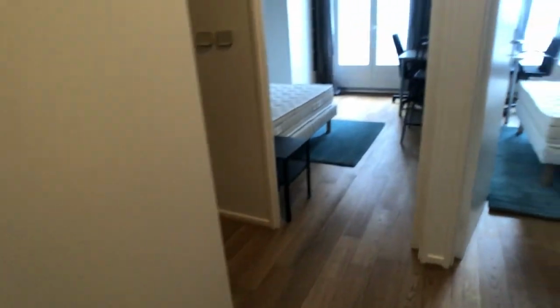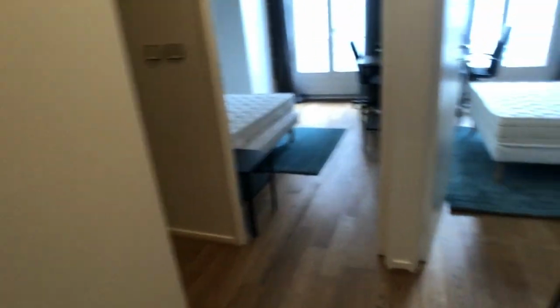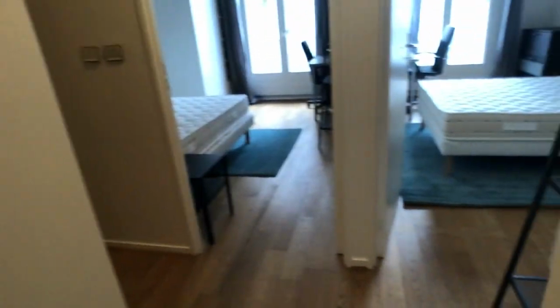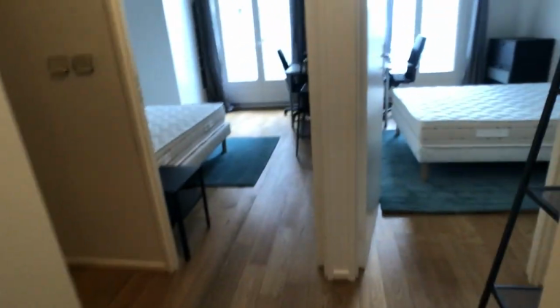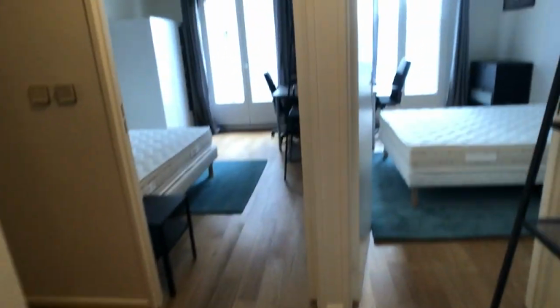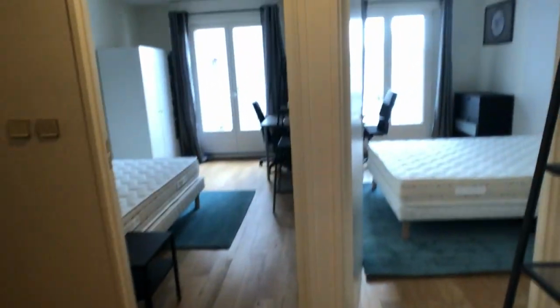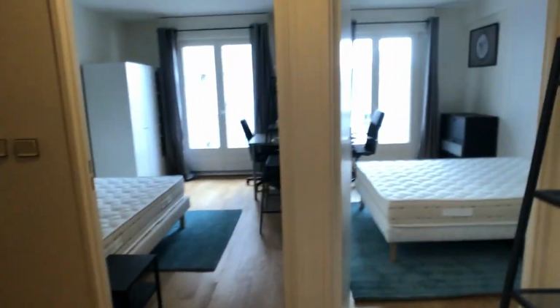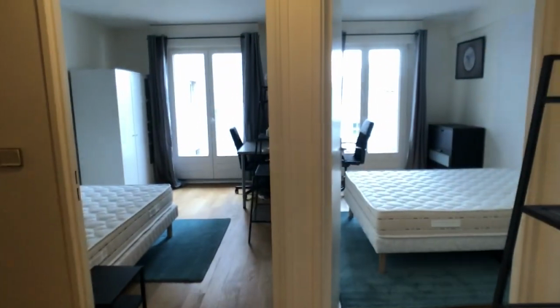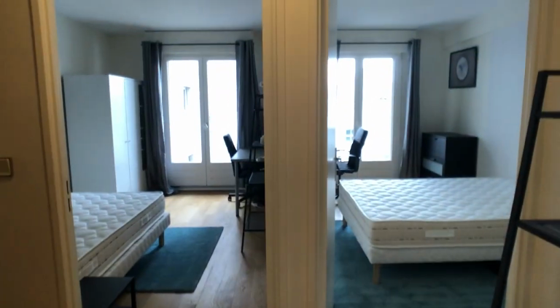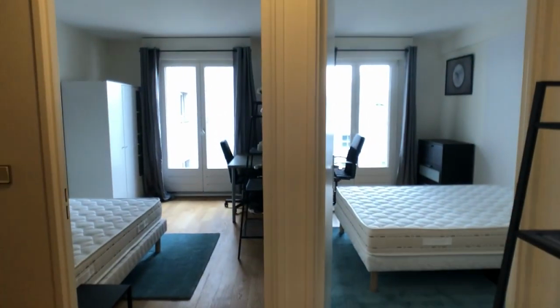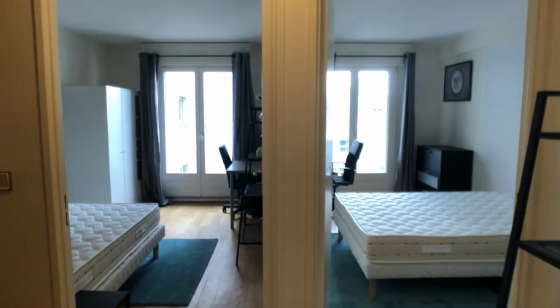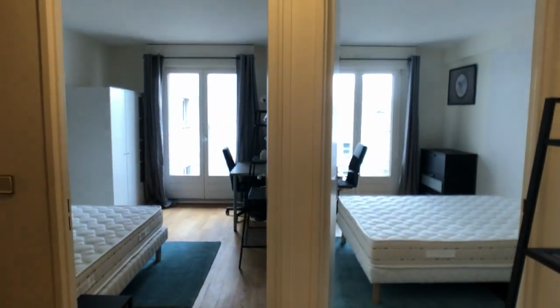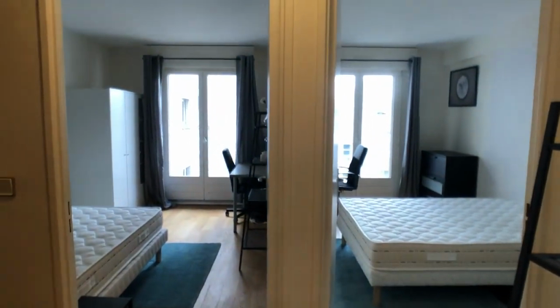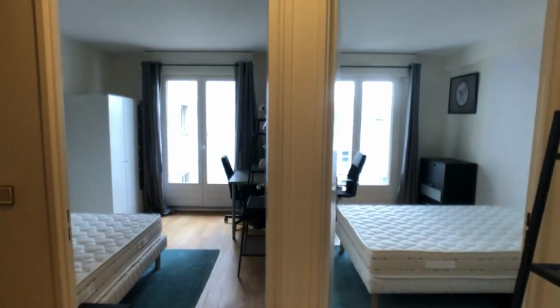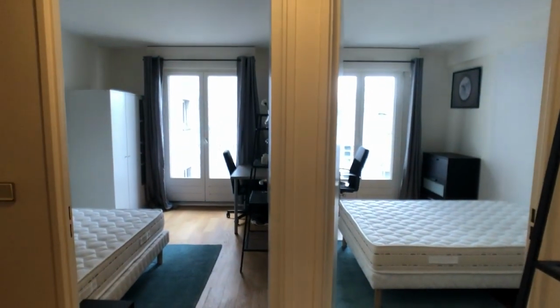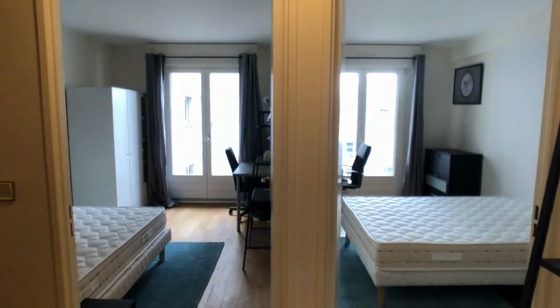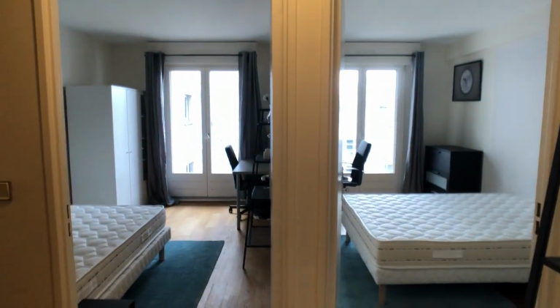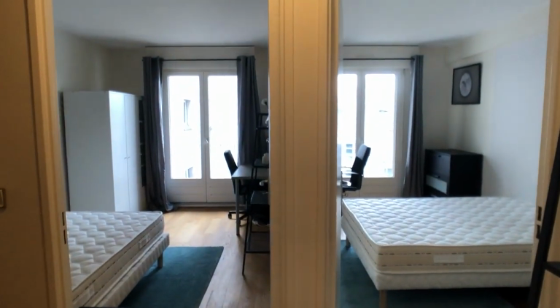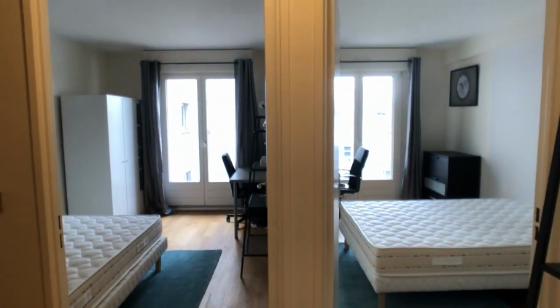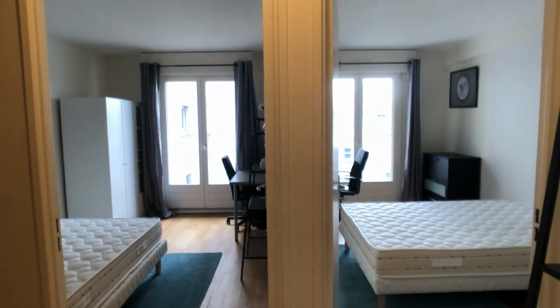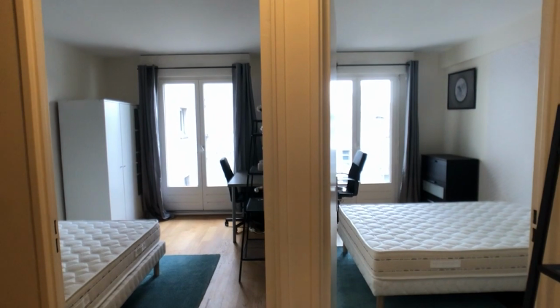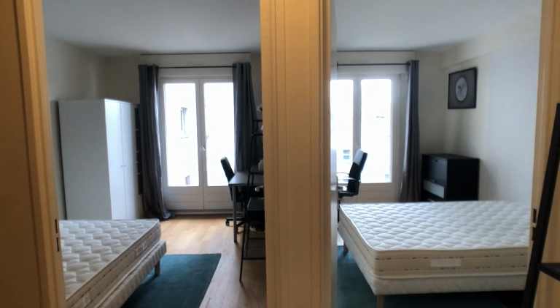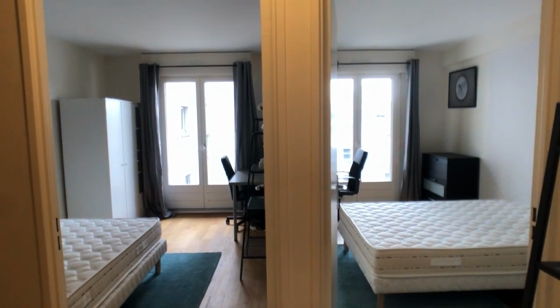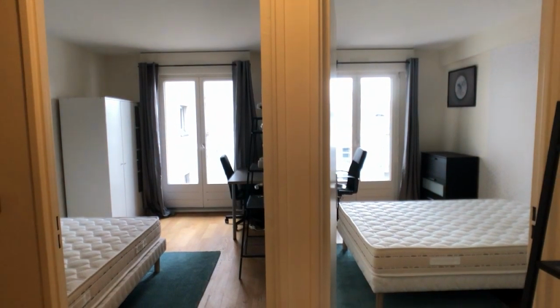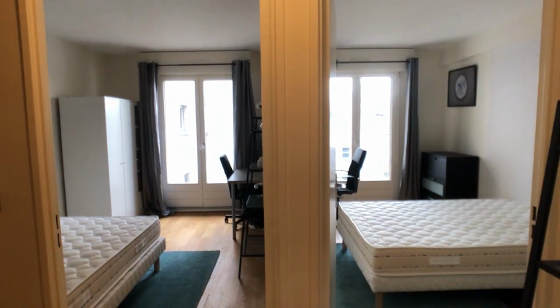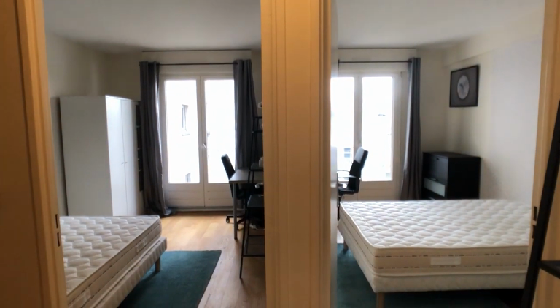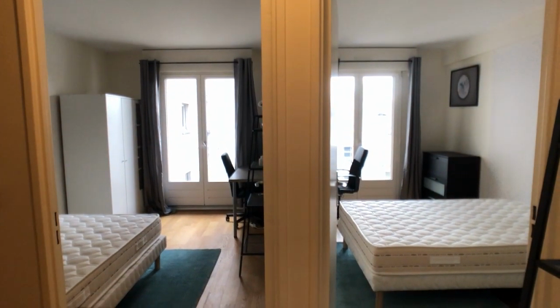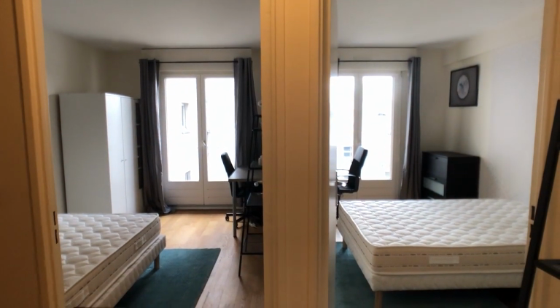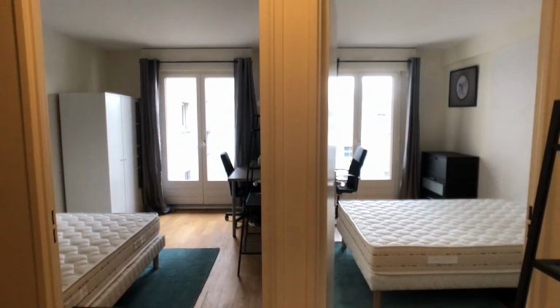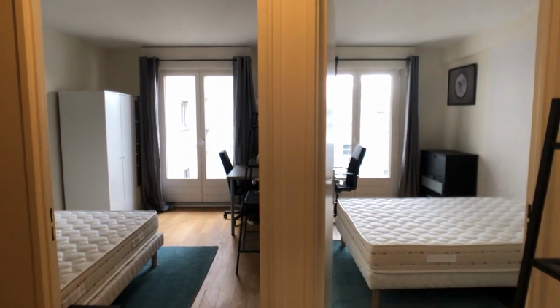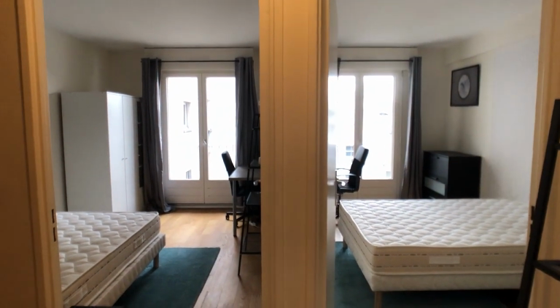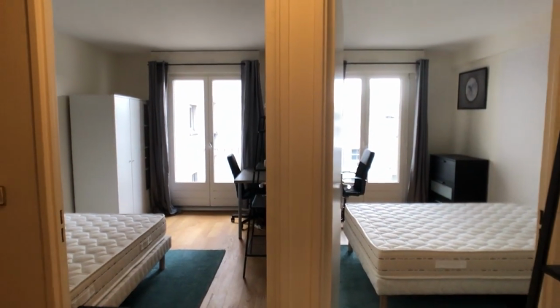This is the view of the two bedrooms that have access to the small balcony.